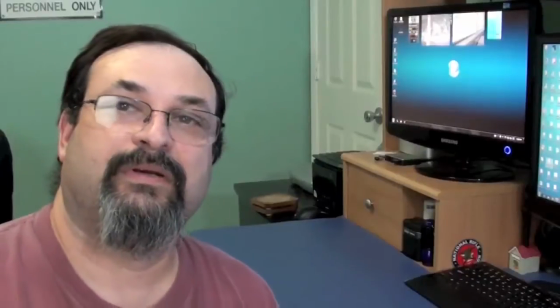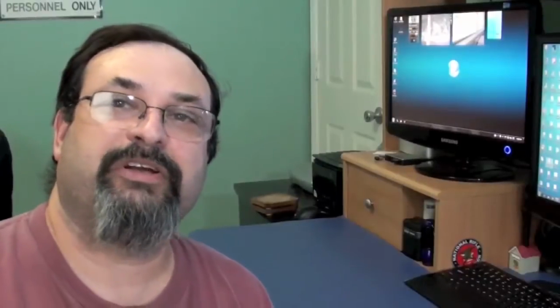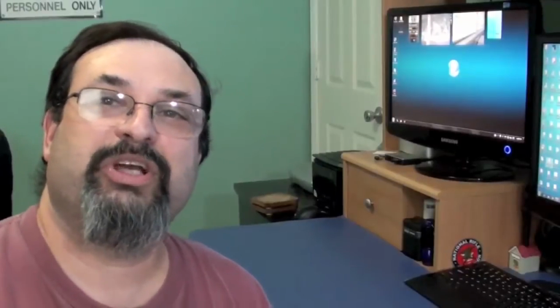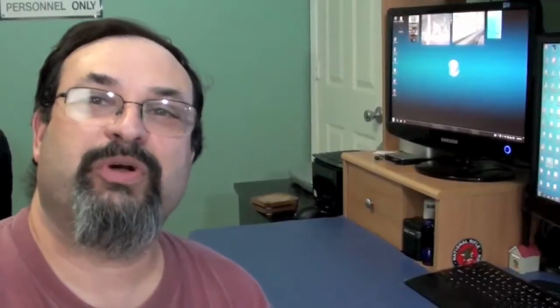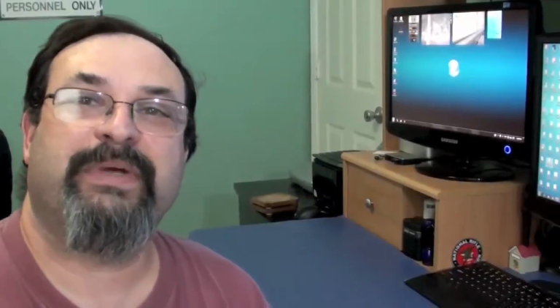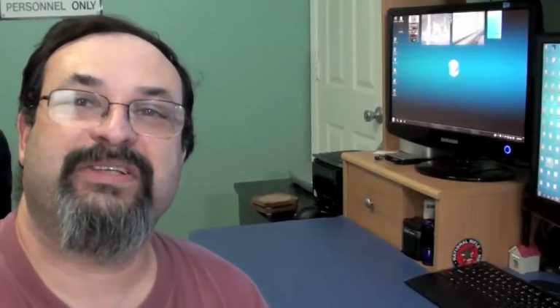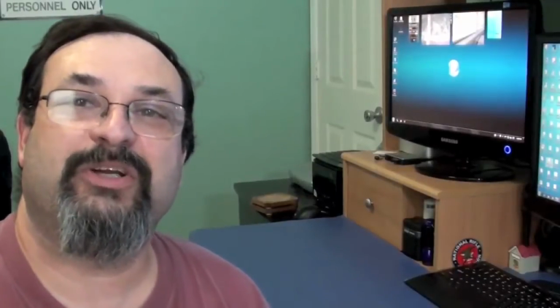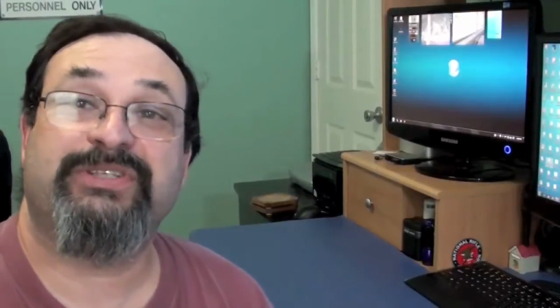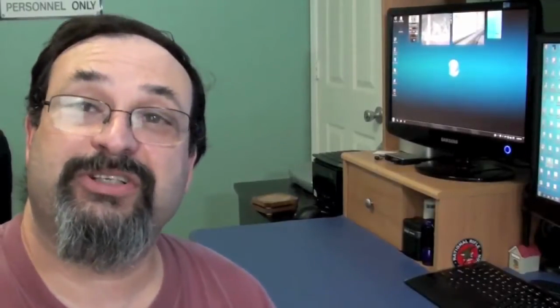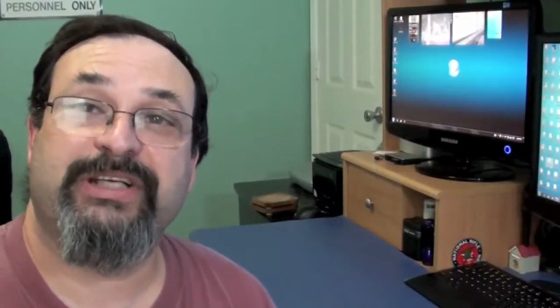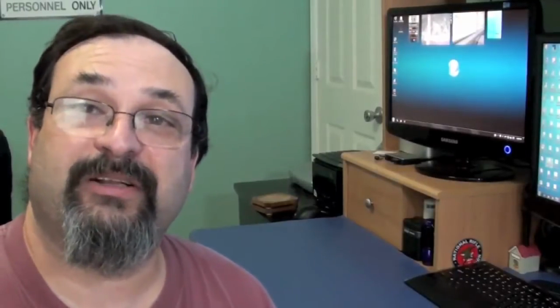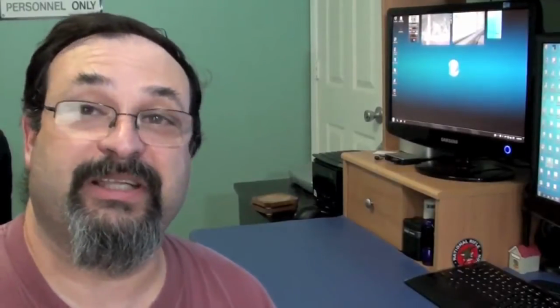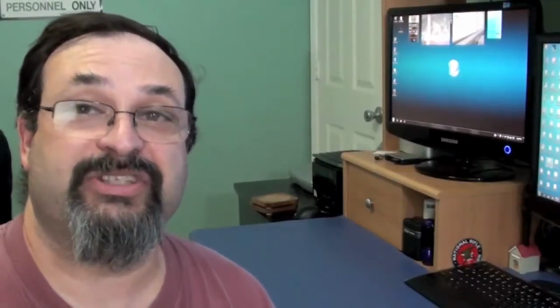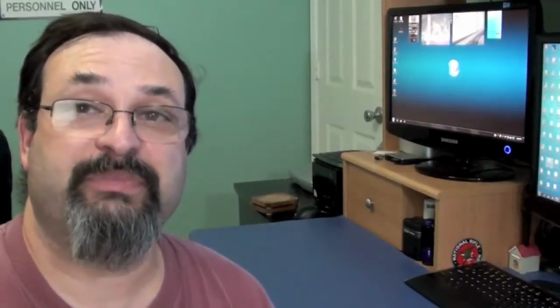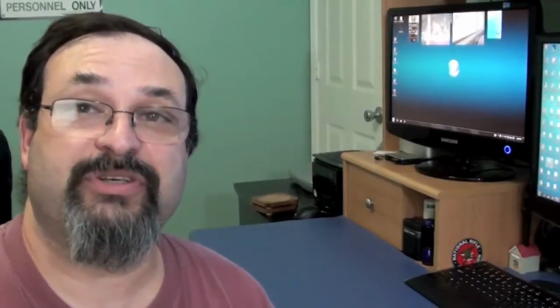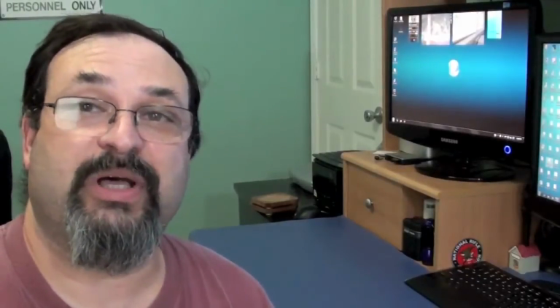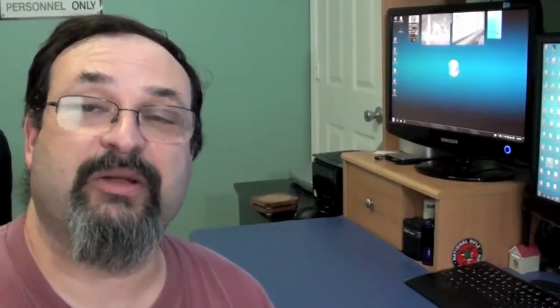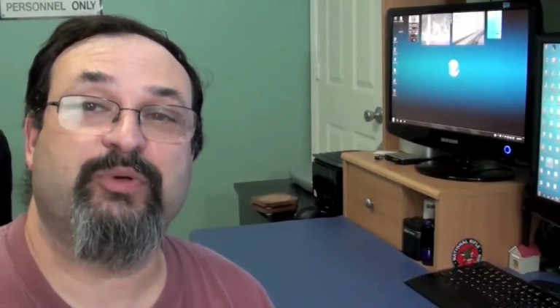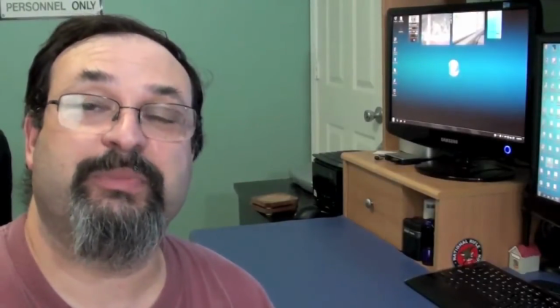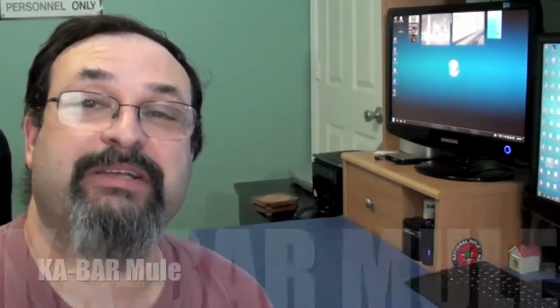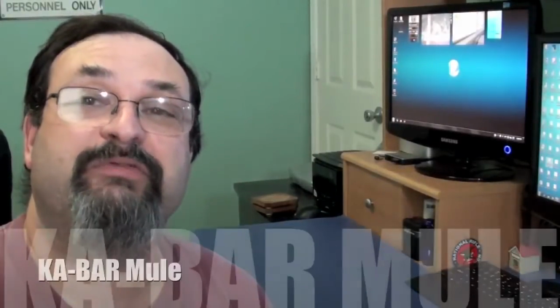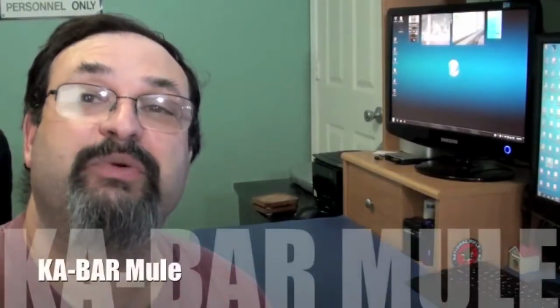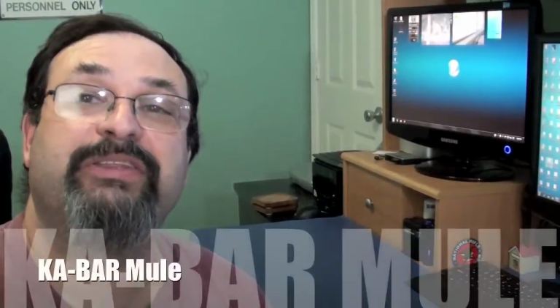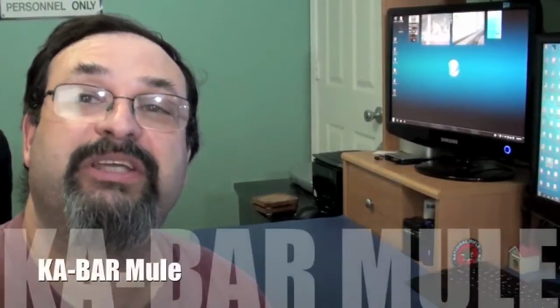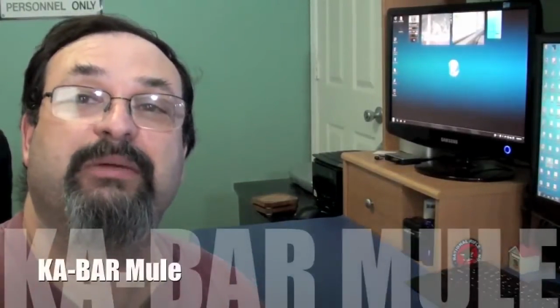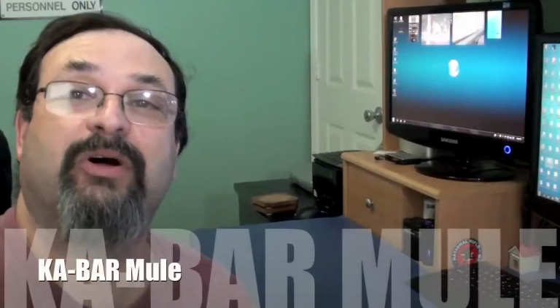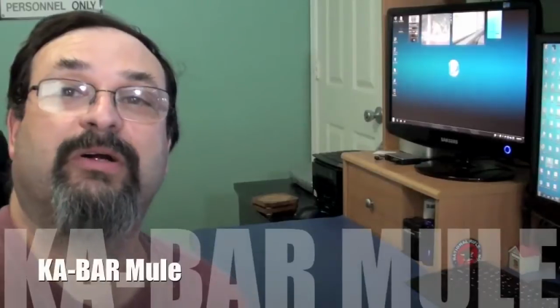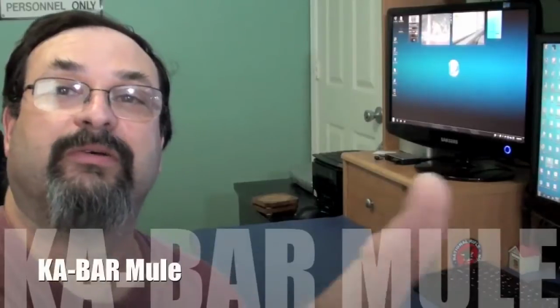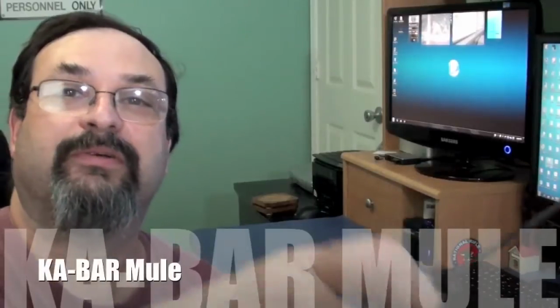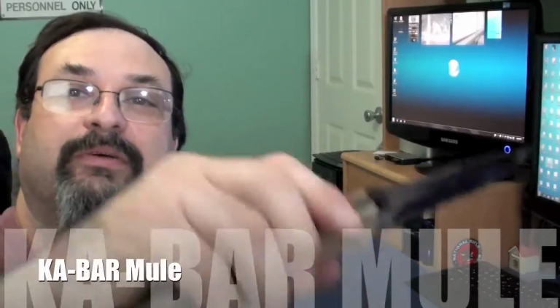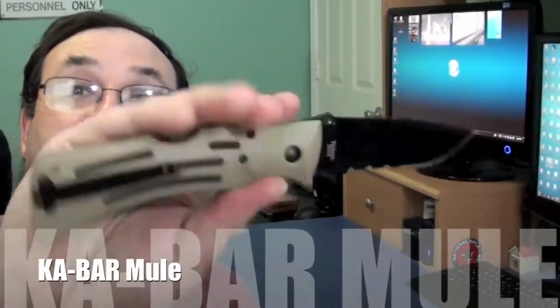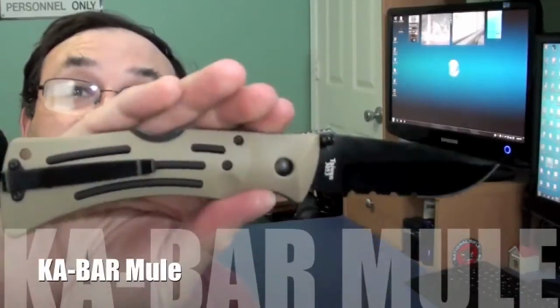Fred here. Welcome back to the Gear Obsession Channel. In this episode I will be reviewing the K-Bar Mule.